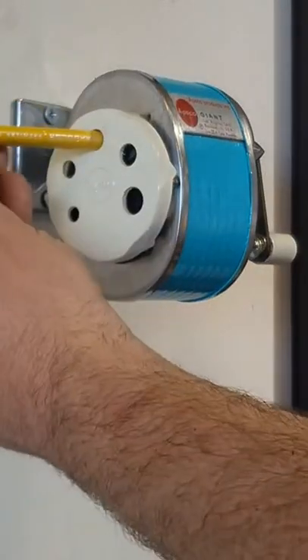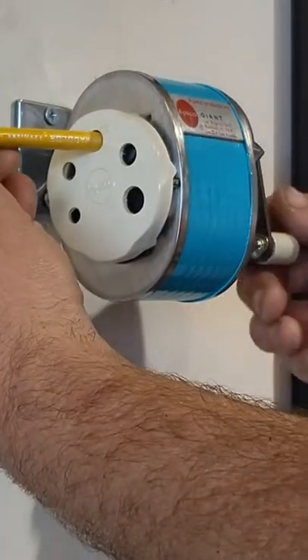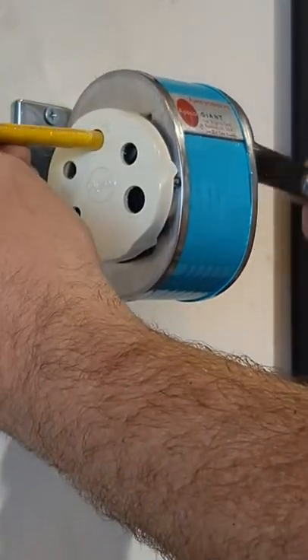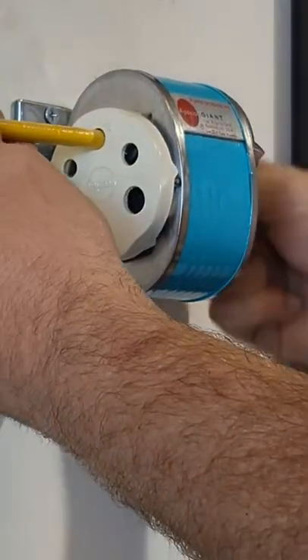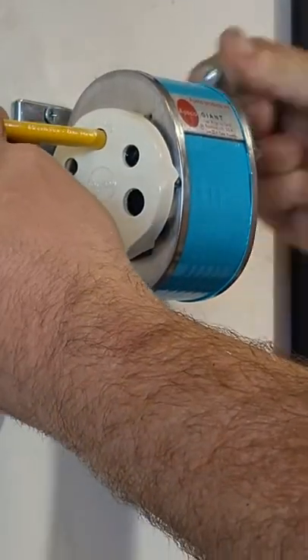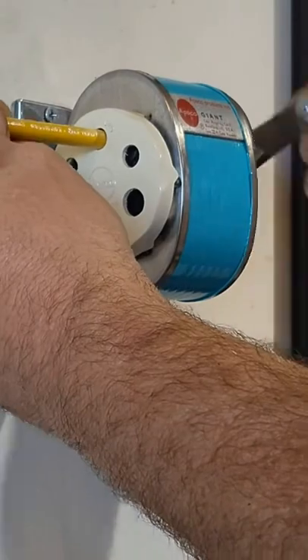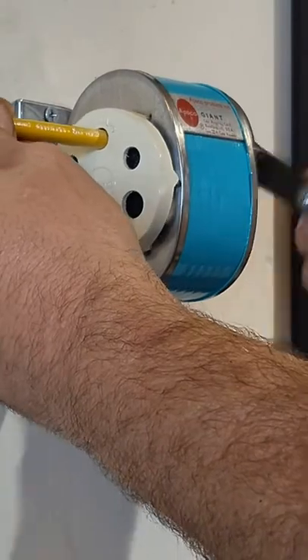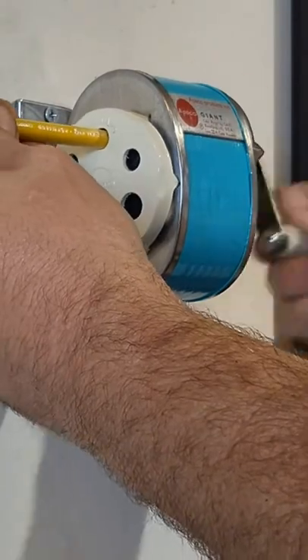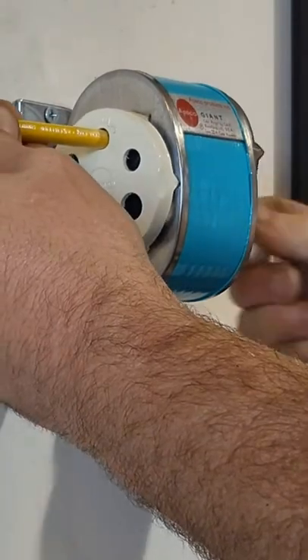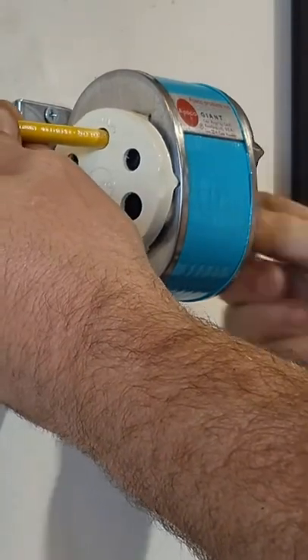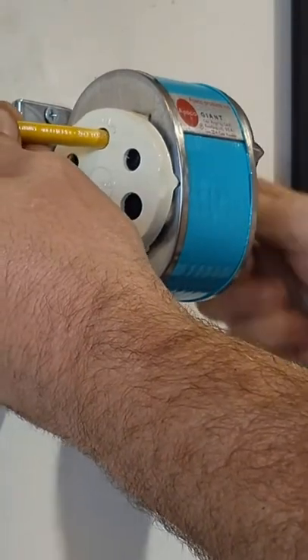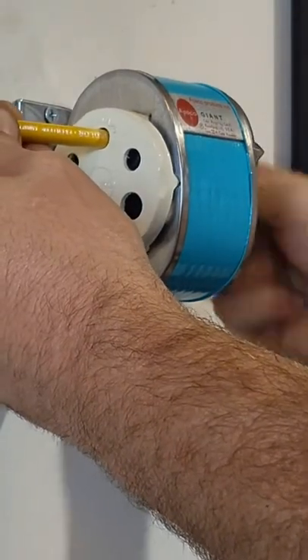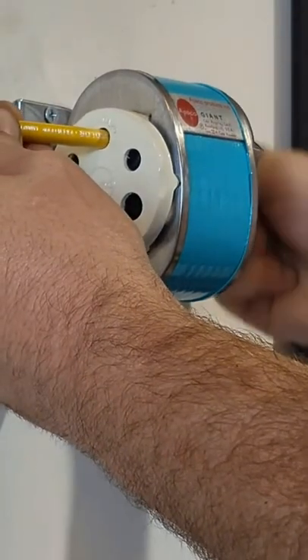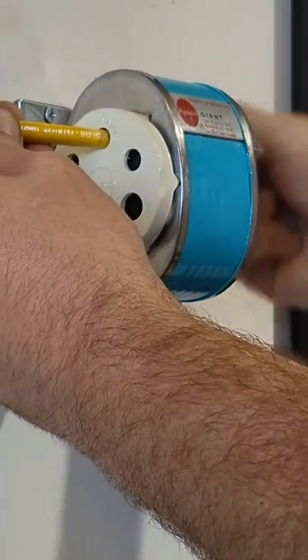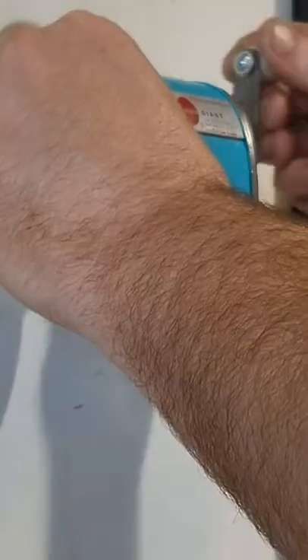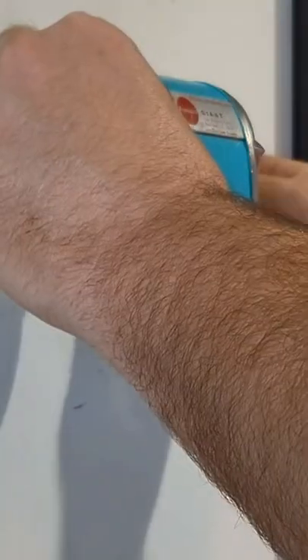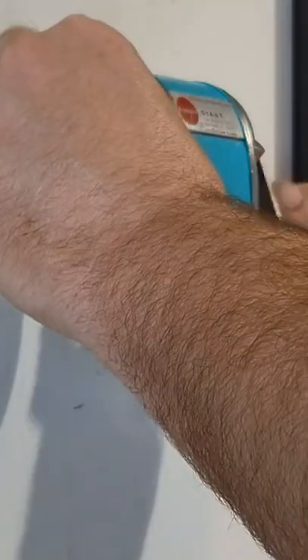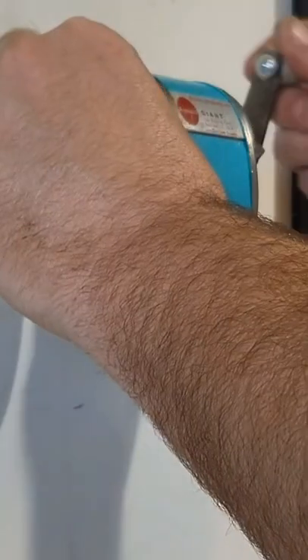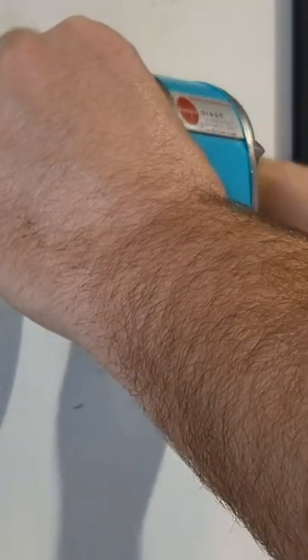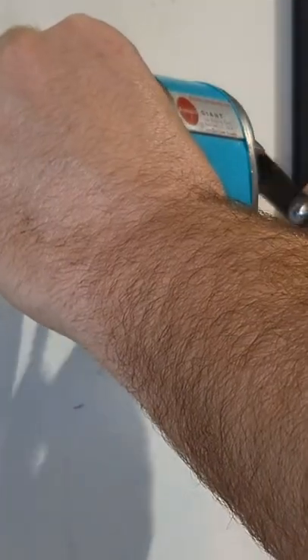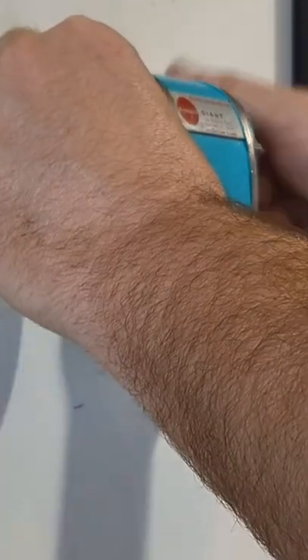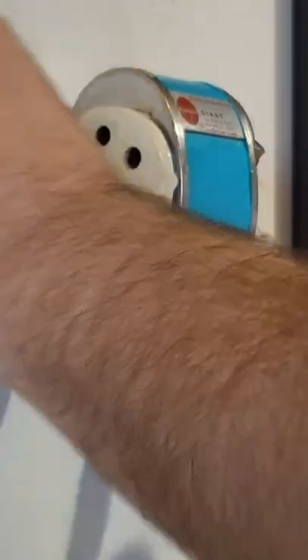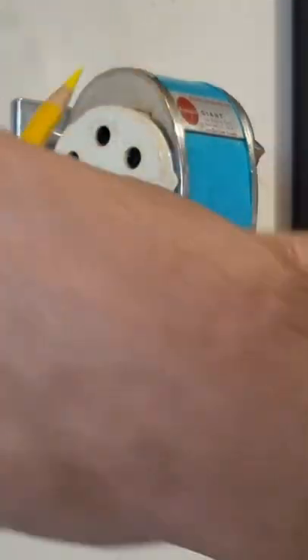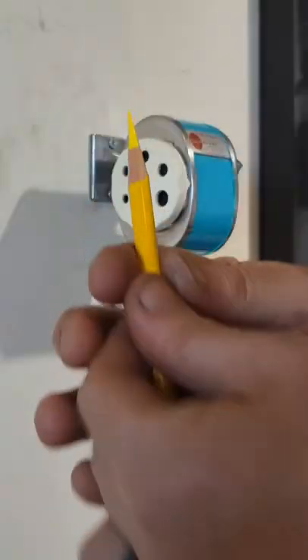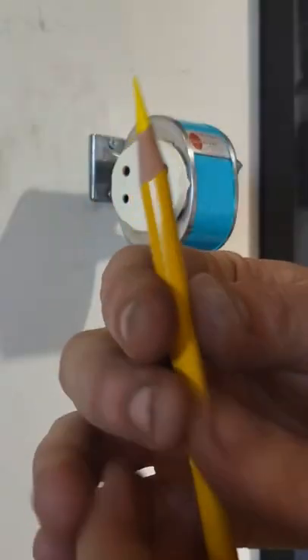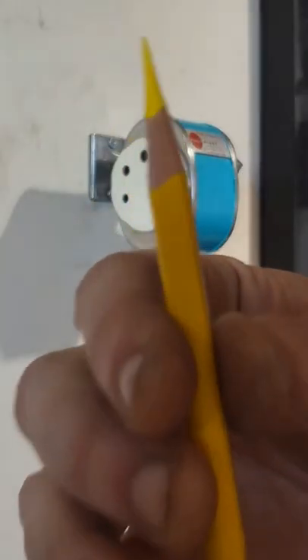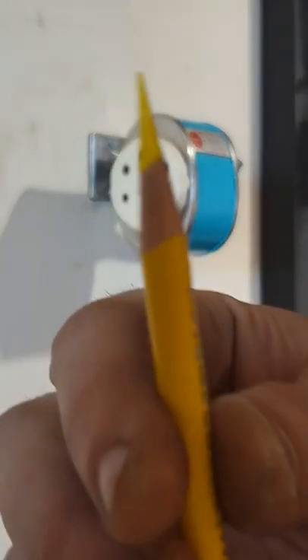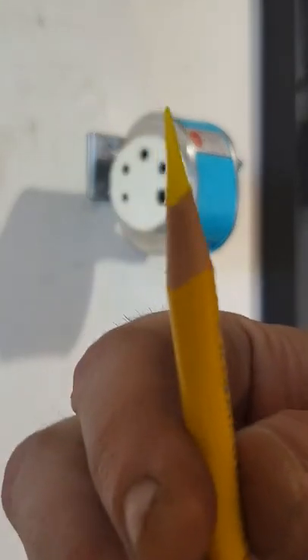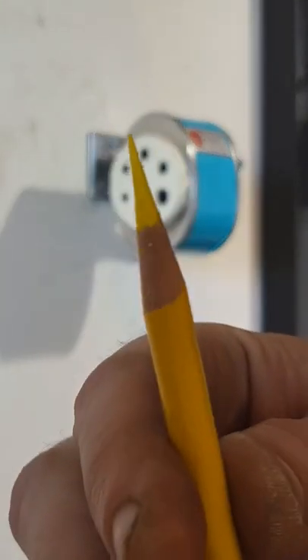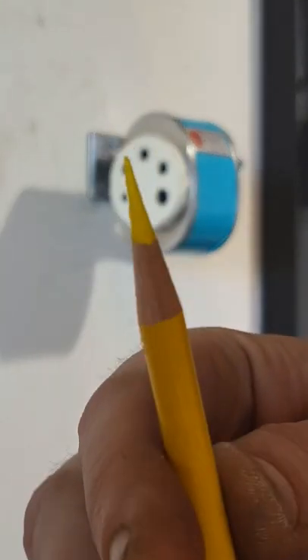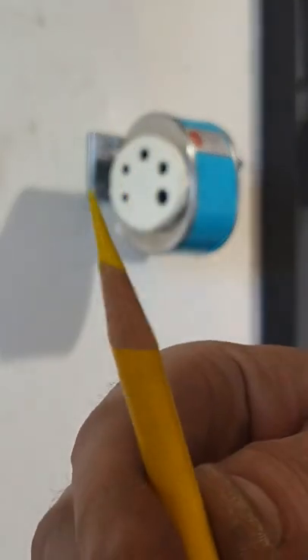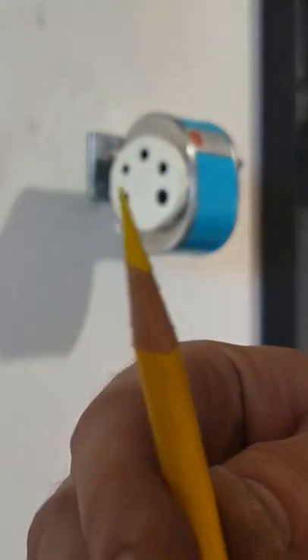And here is the real test. Oh yeah, it sharpens pencils.